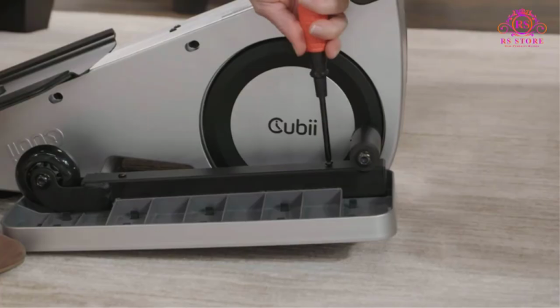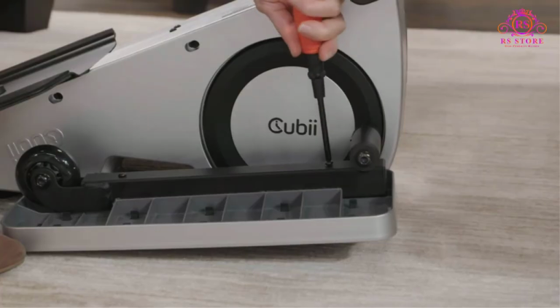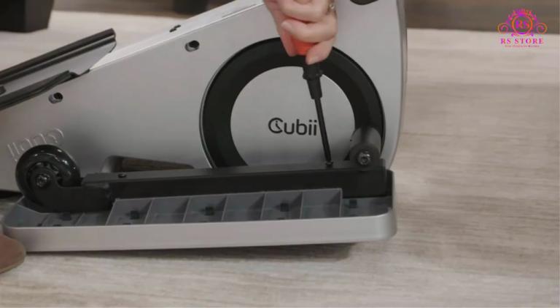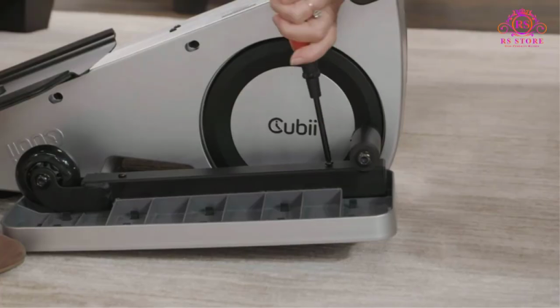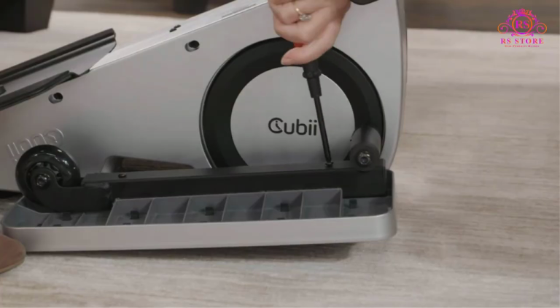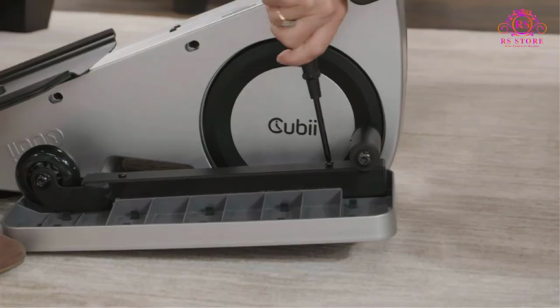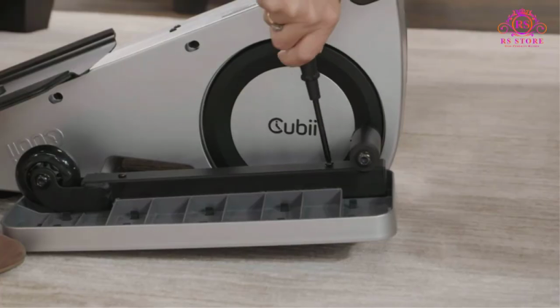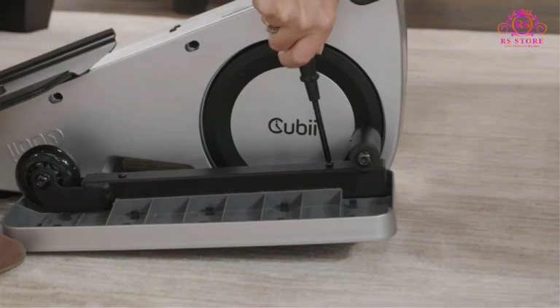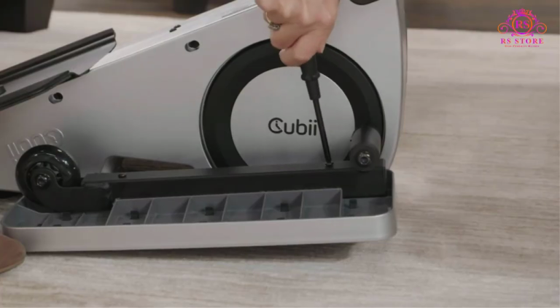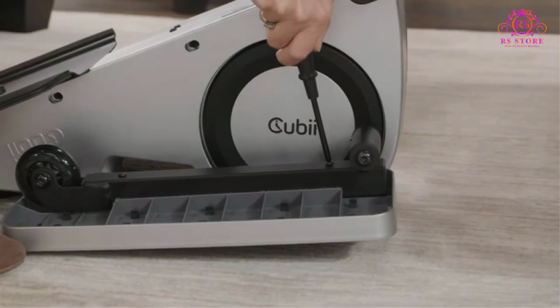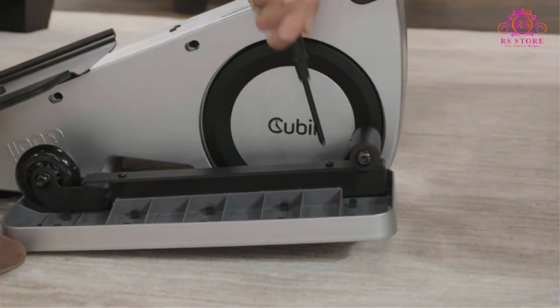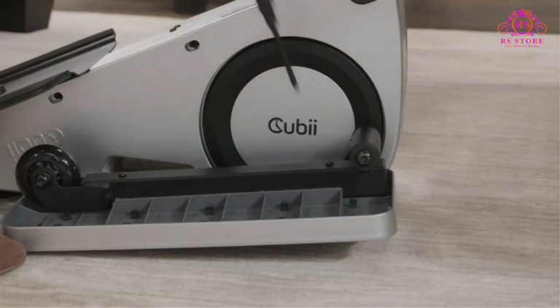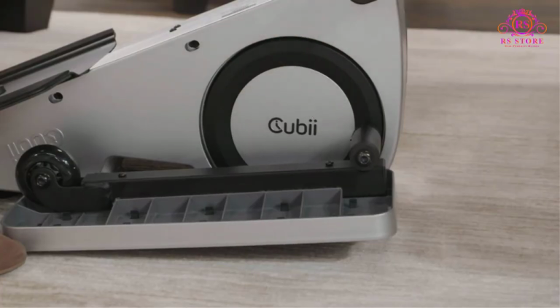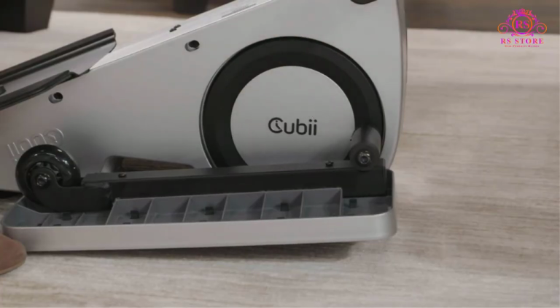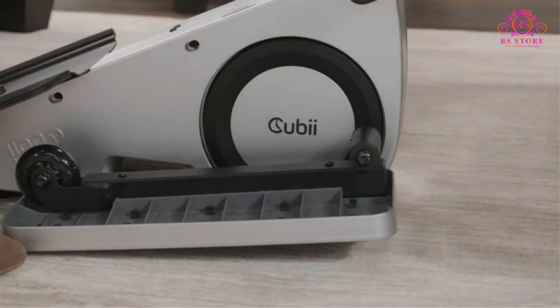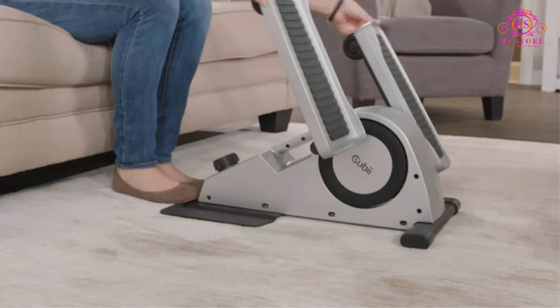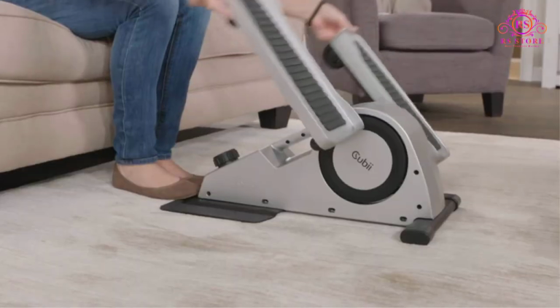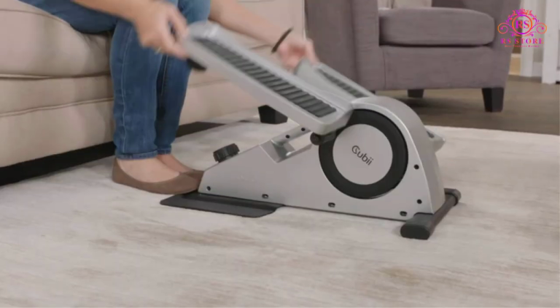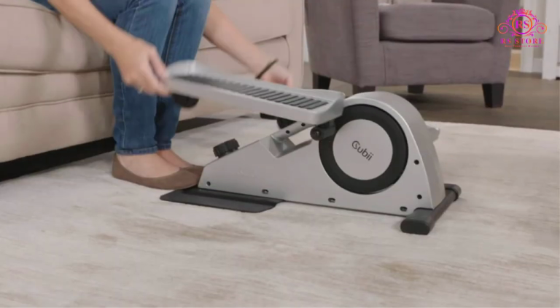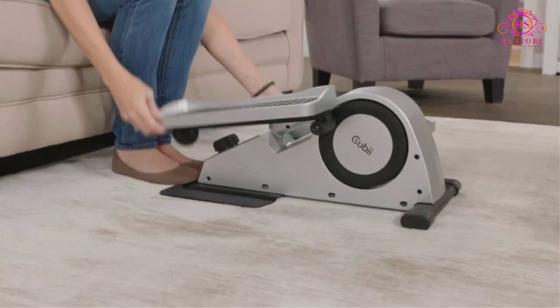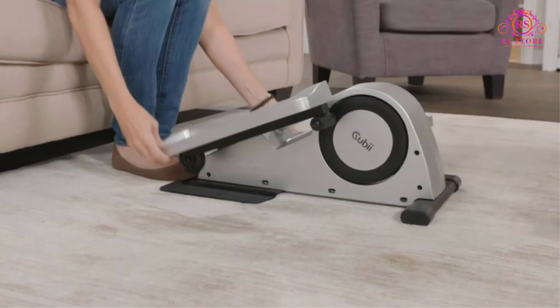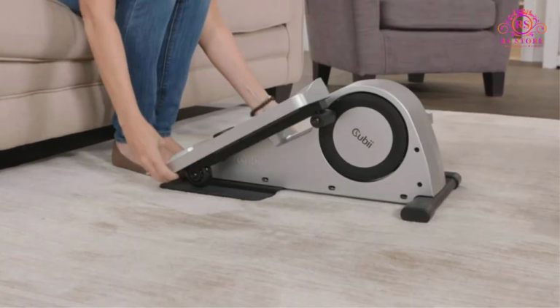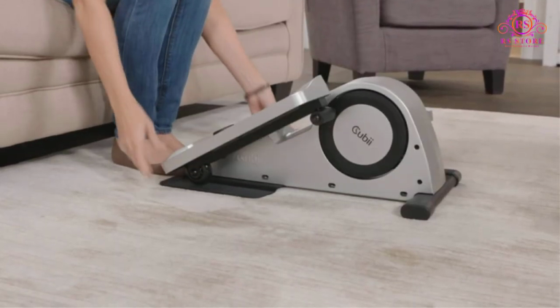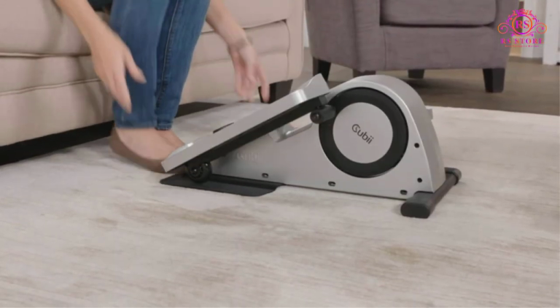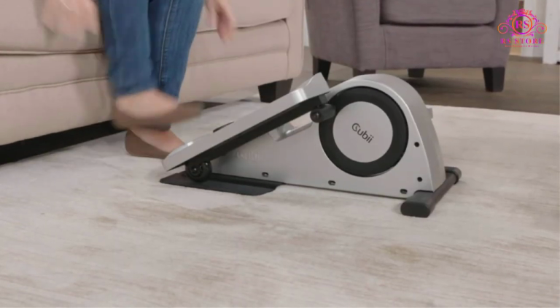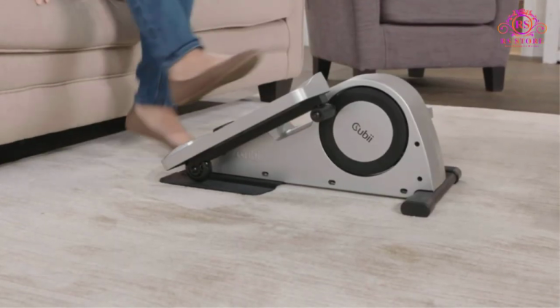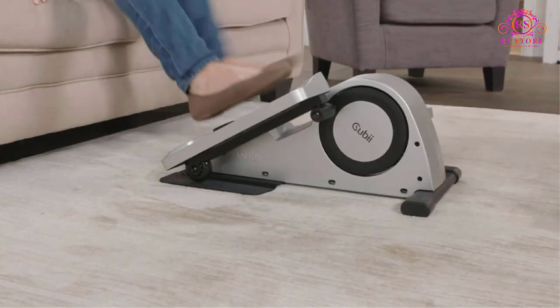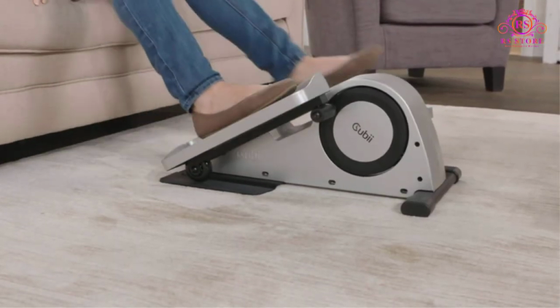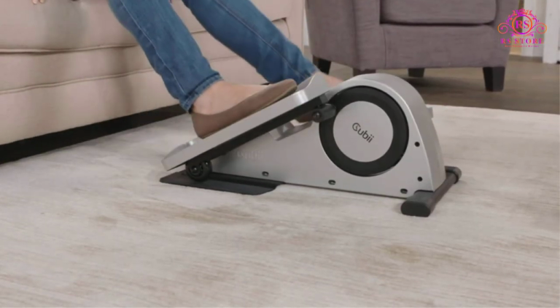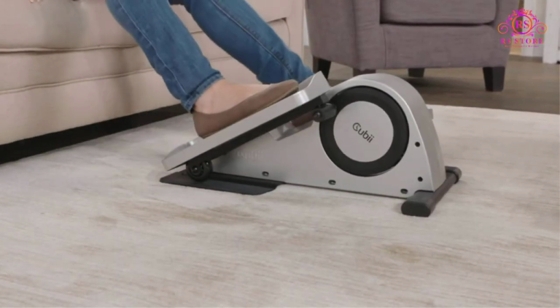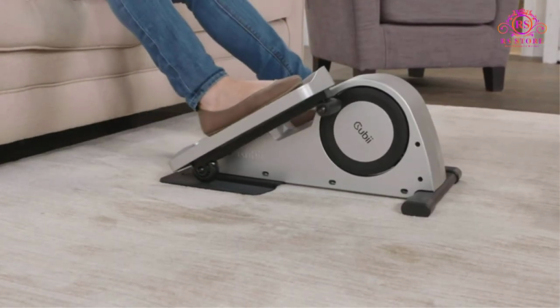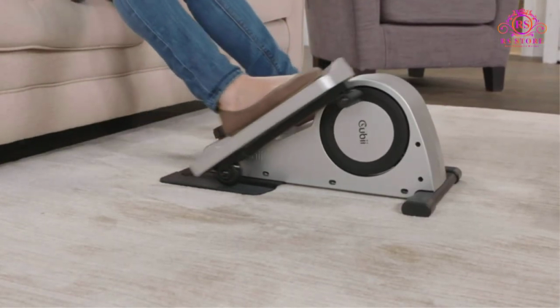Pros: designed for sitting and working out, small and compact, and noiseless operations.